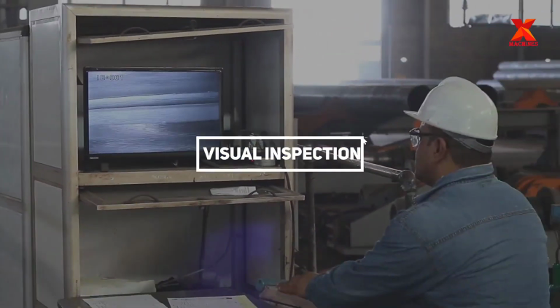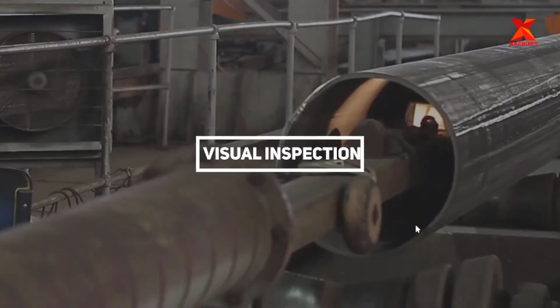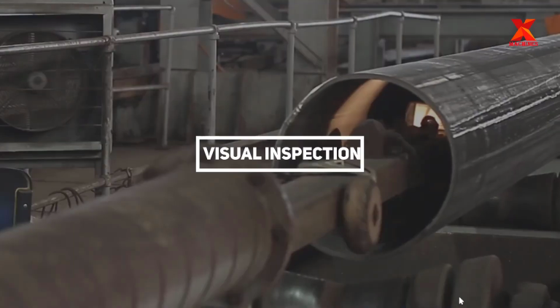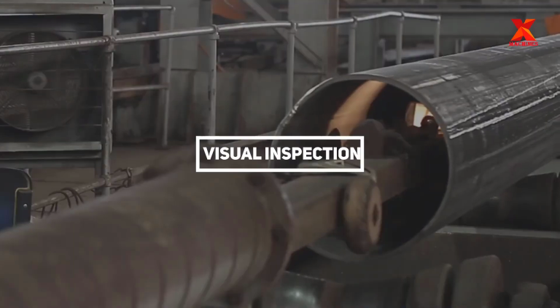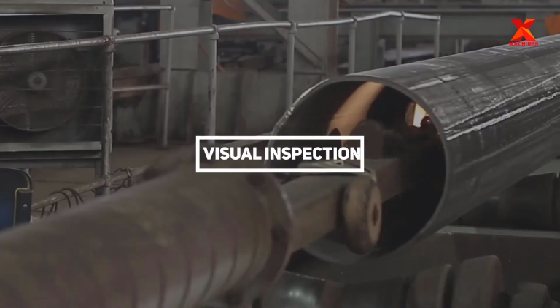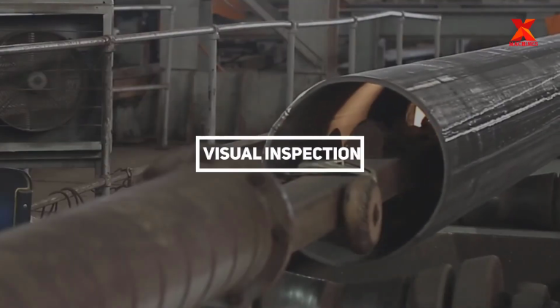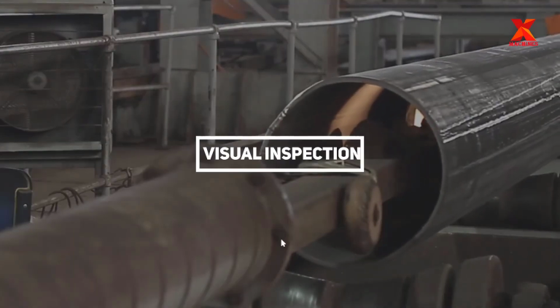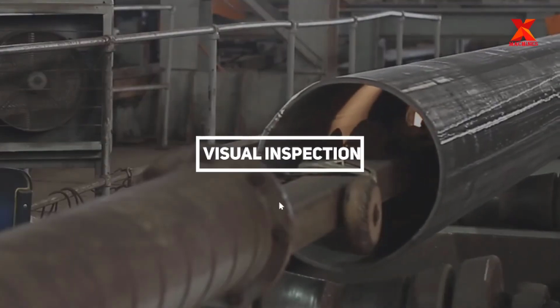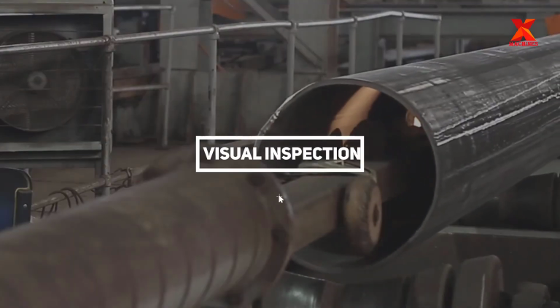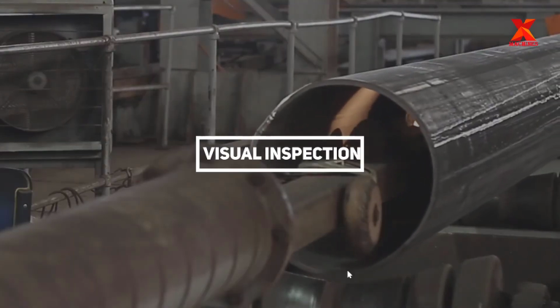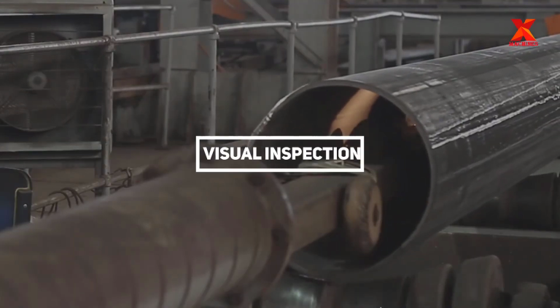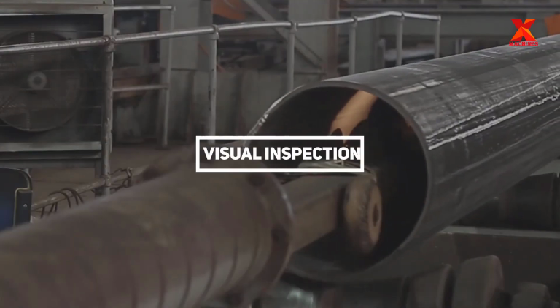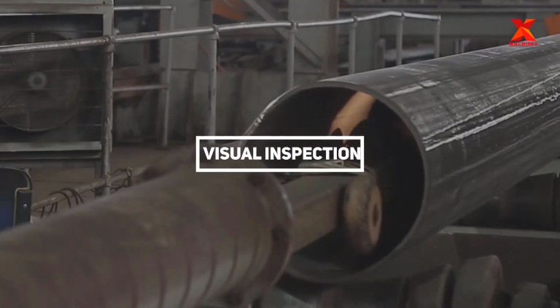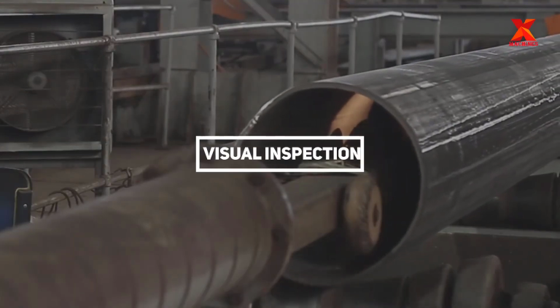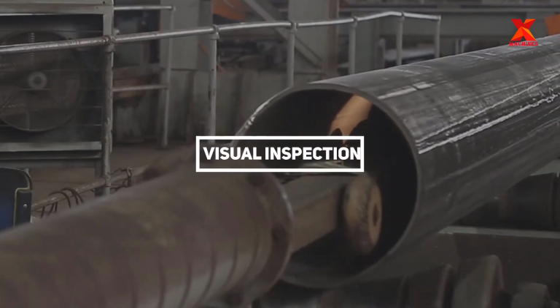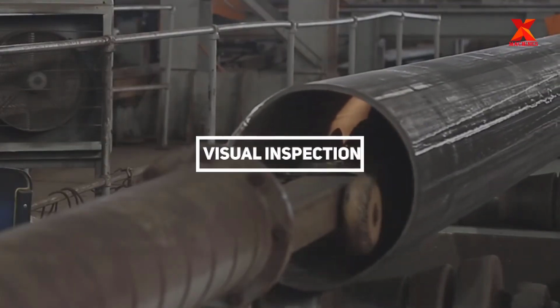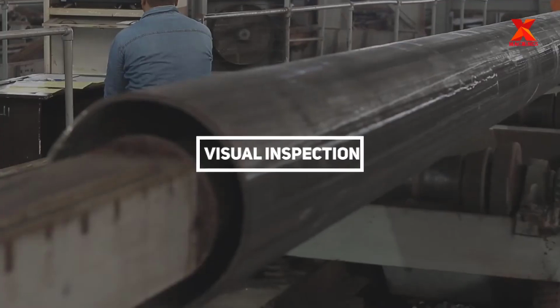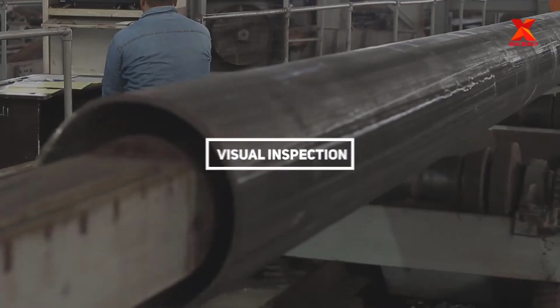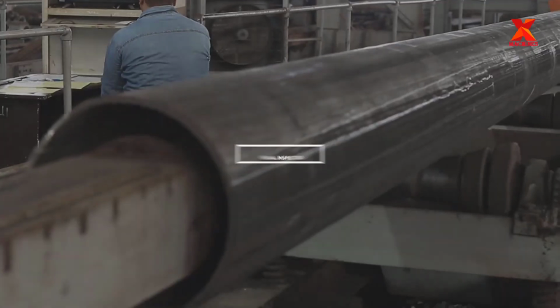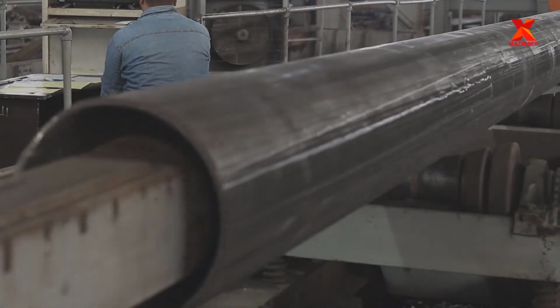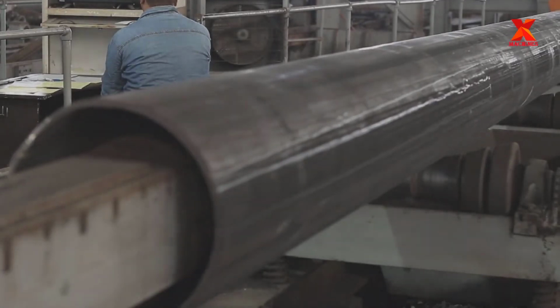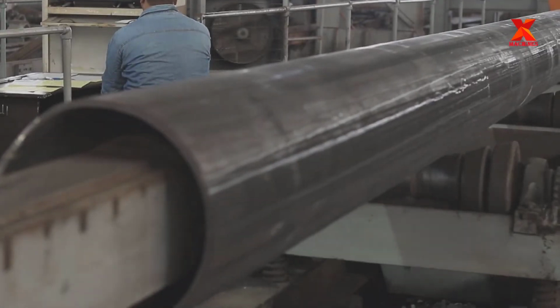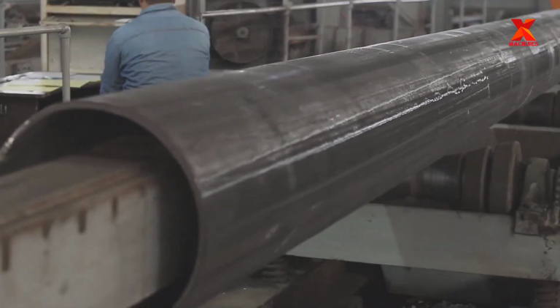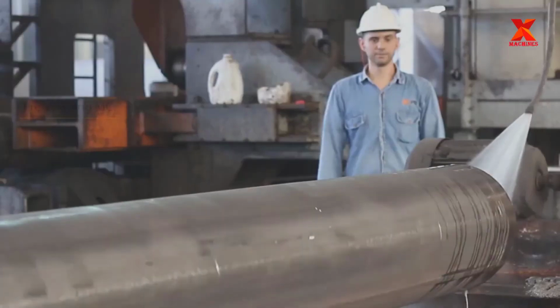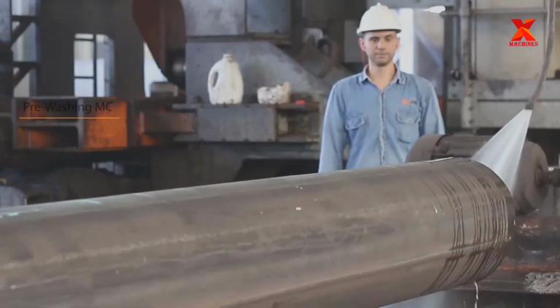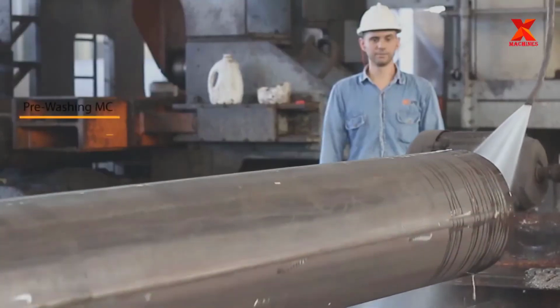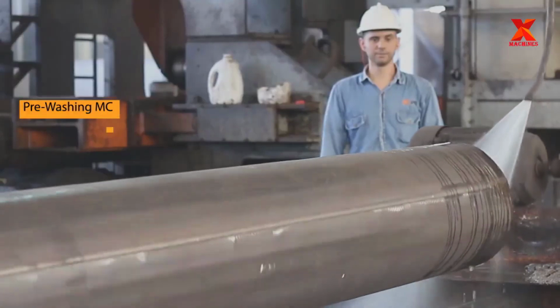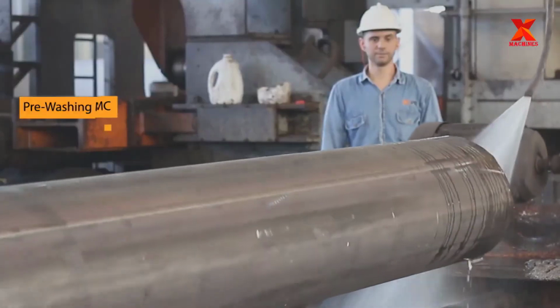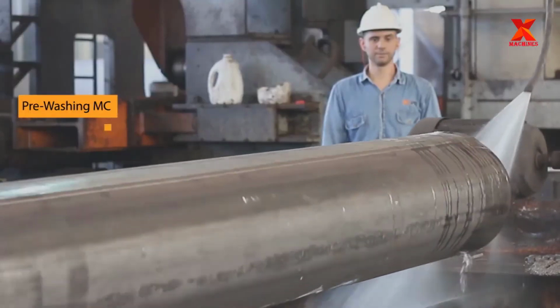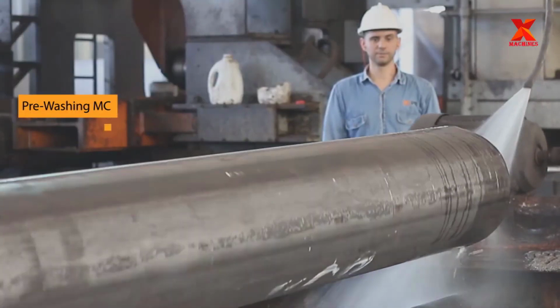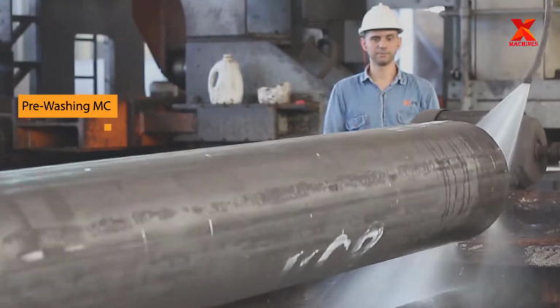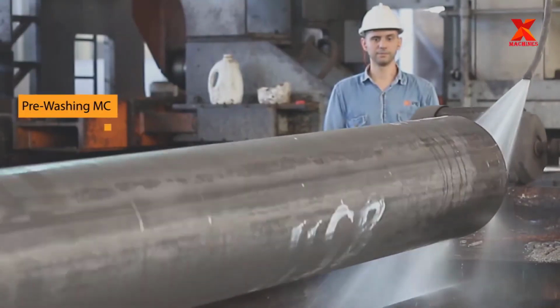First inspection stage: overall visual inspection is applied to the pipe's internal and external surfaces, including weld seams.